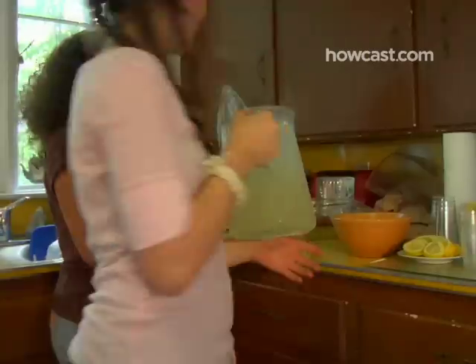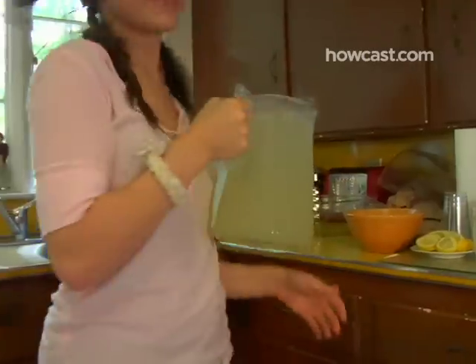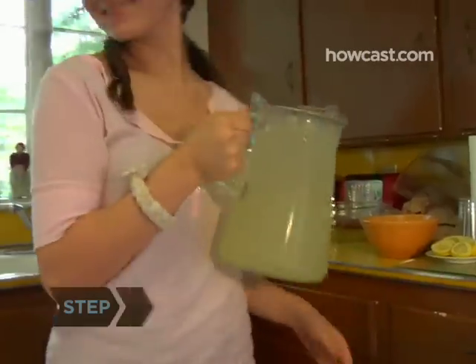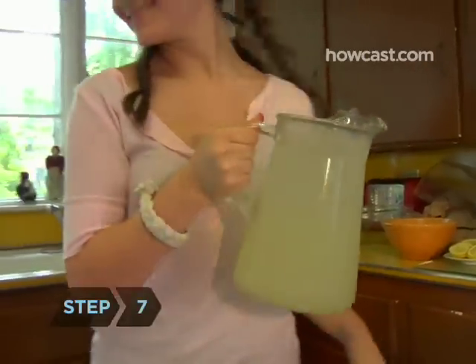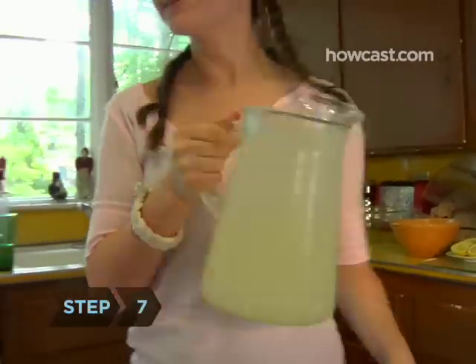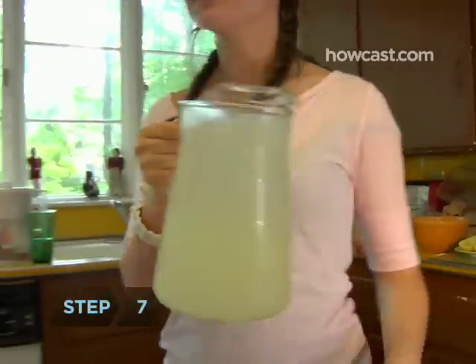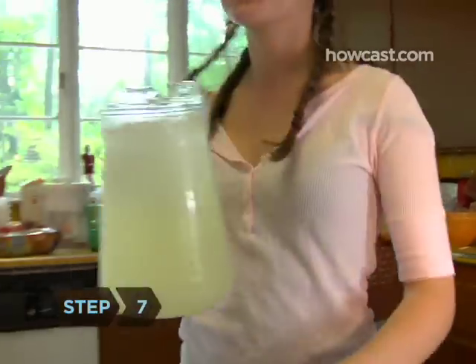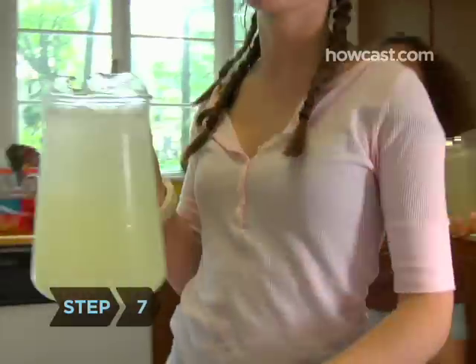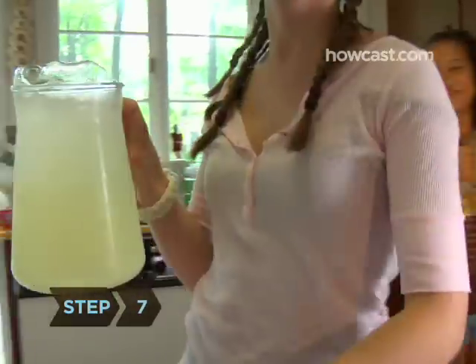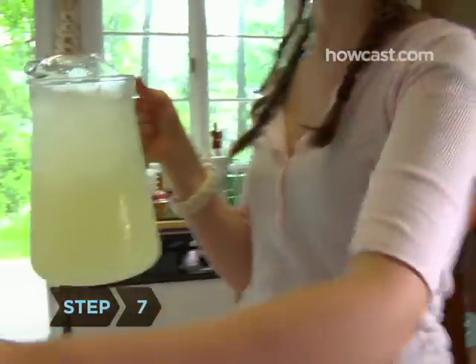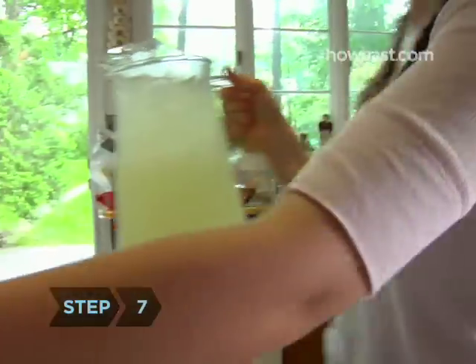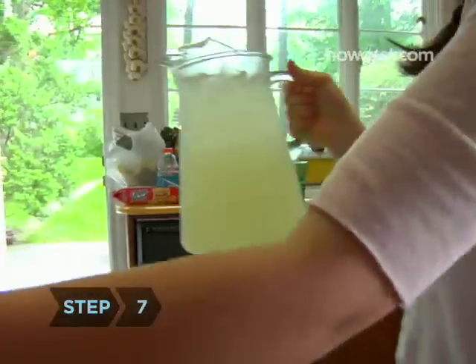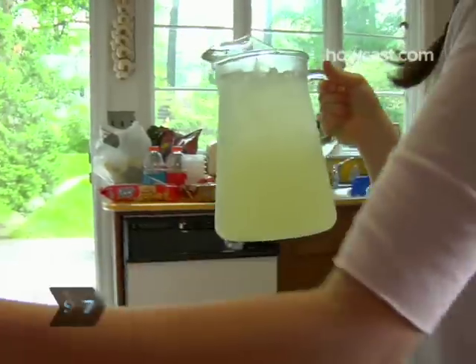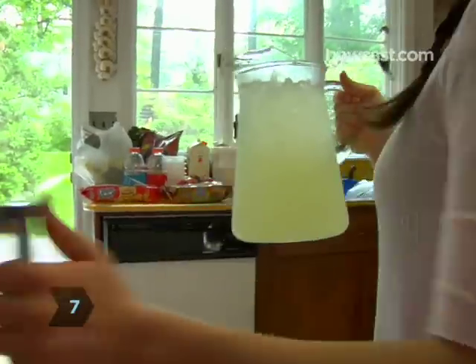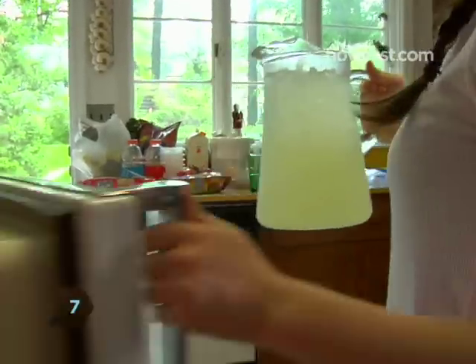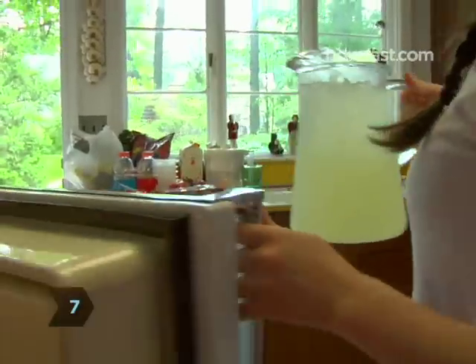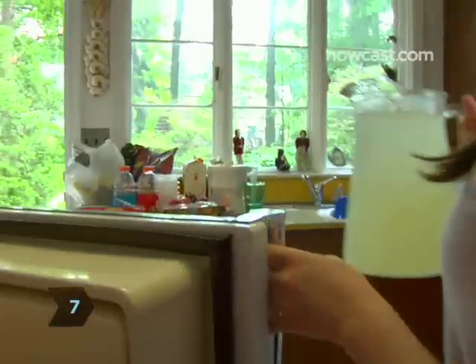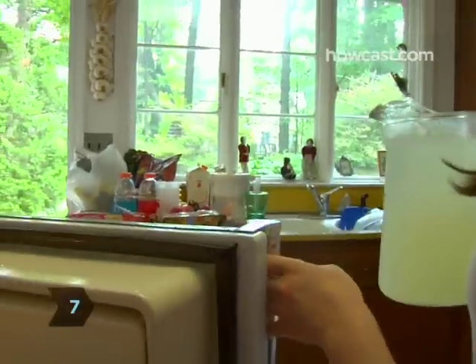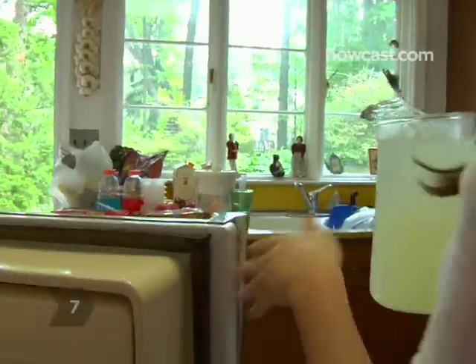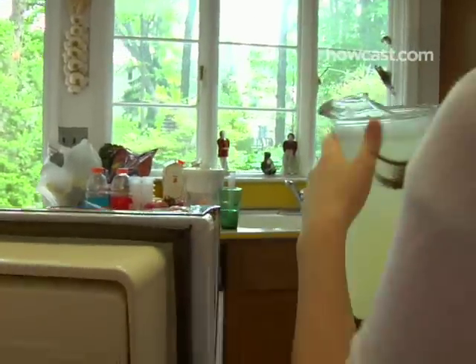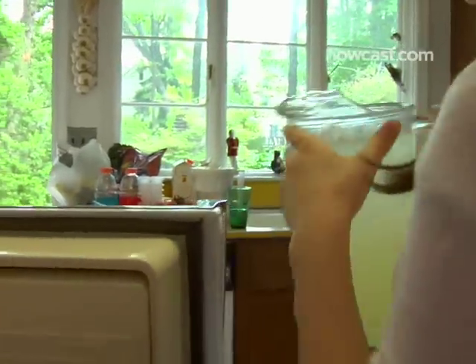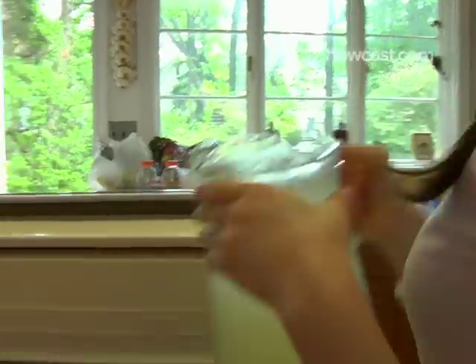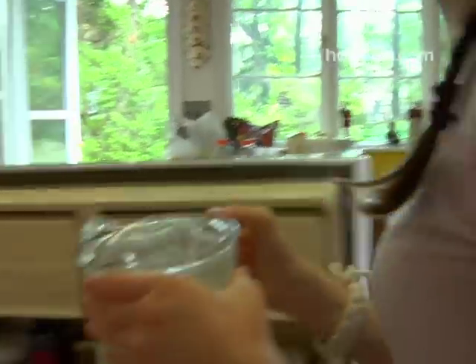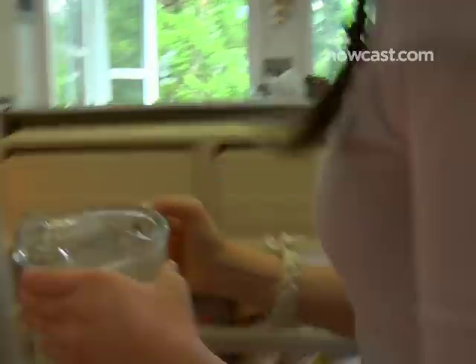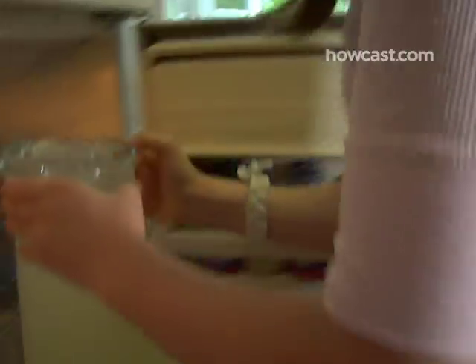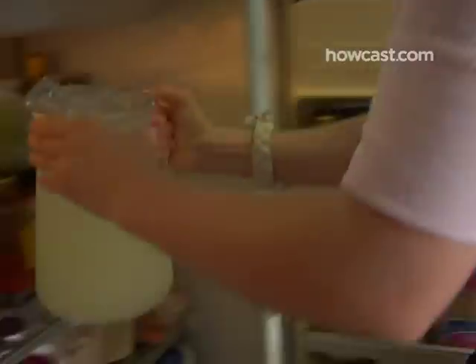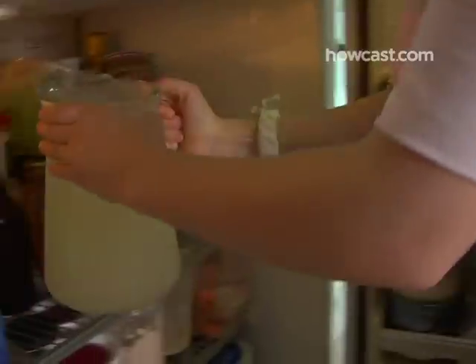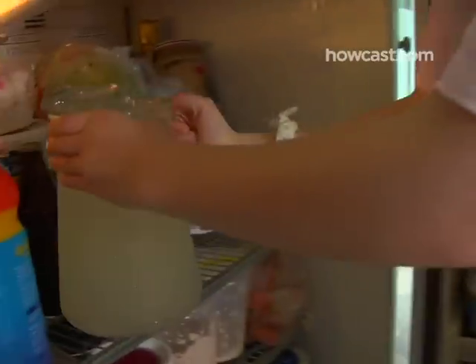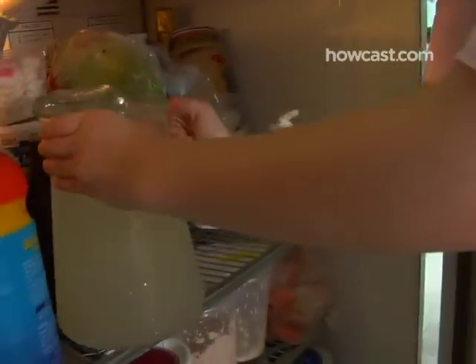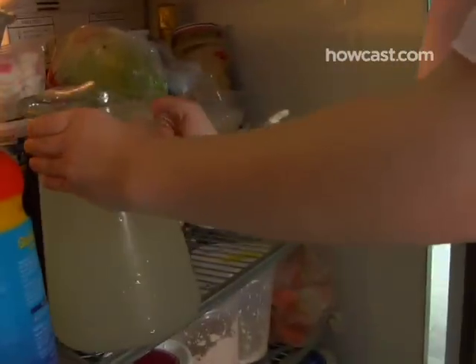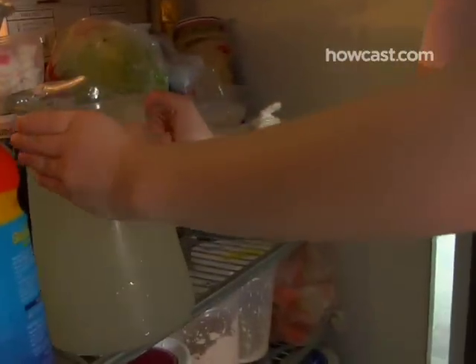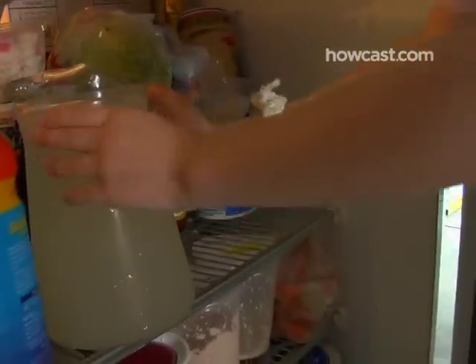Step 7. Pour the lemonade into a large thermos or several pitchers and refrigerate it until you're ready to start selling.